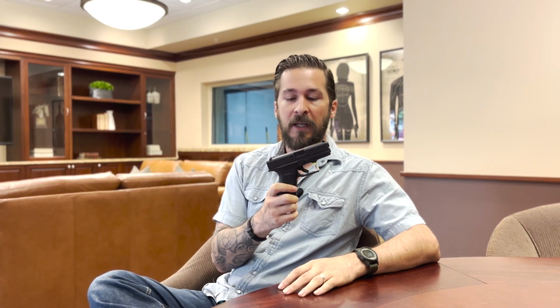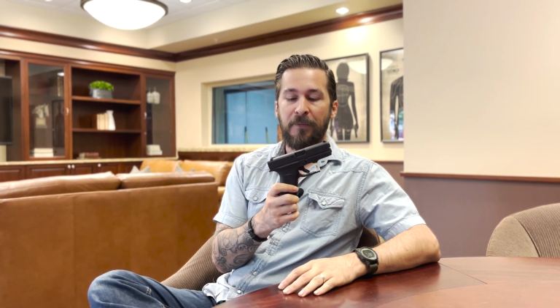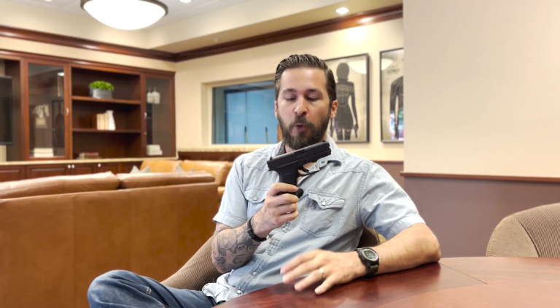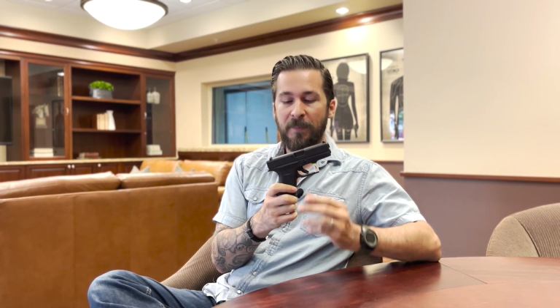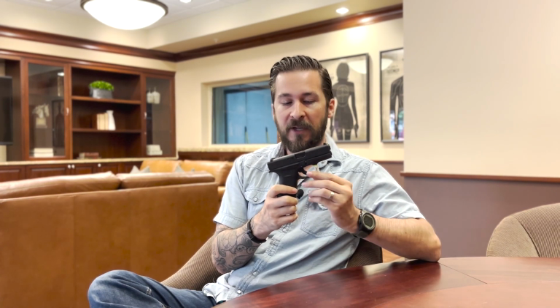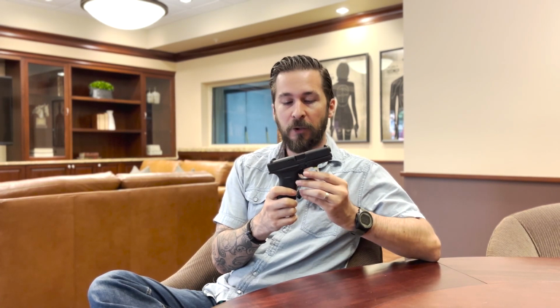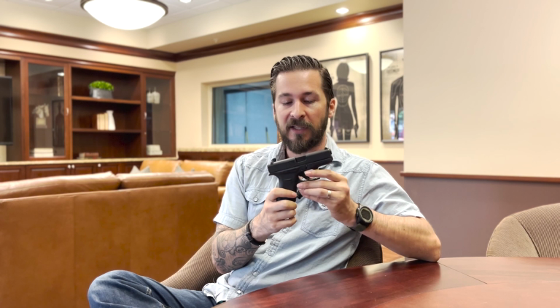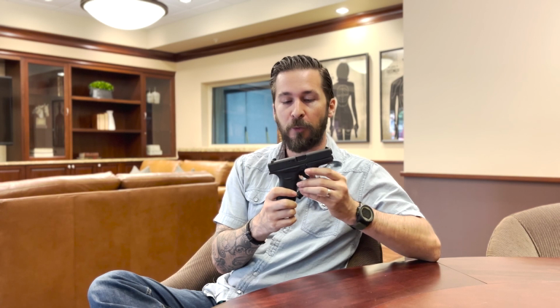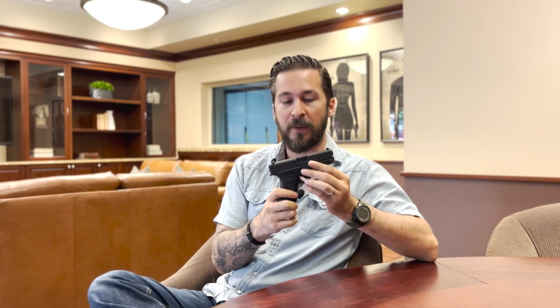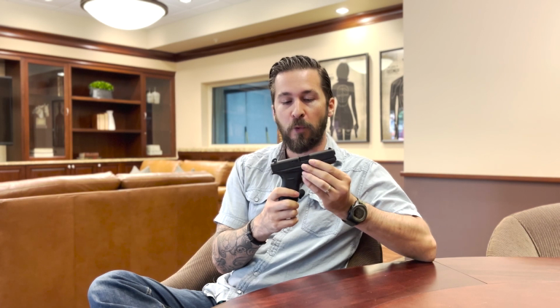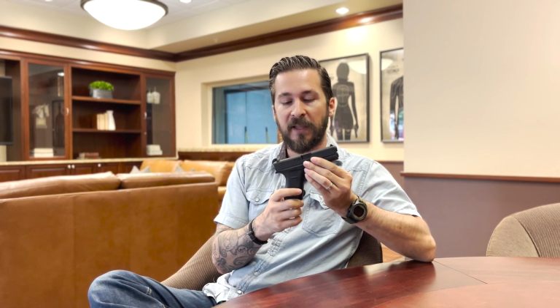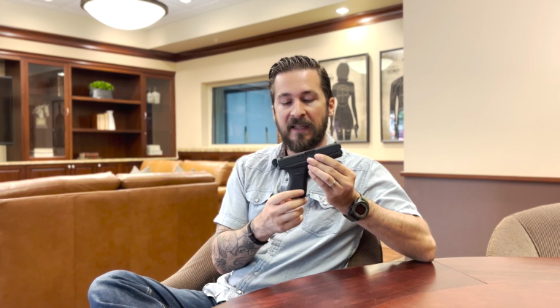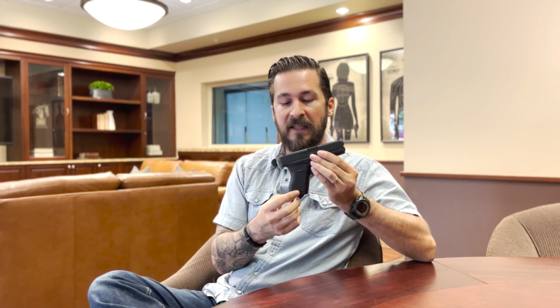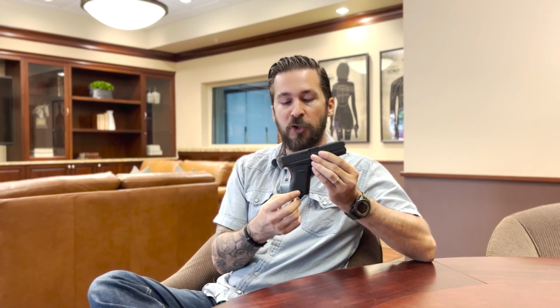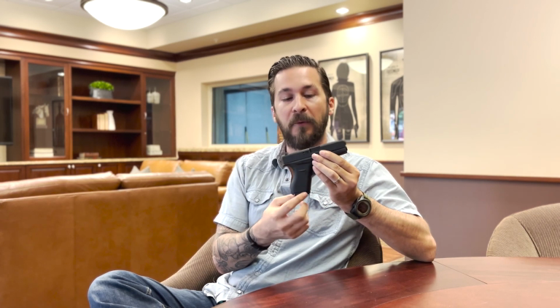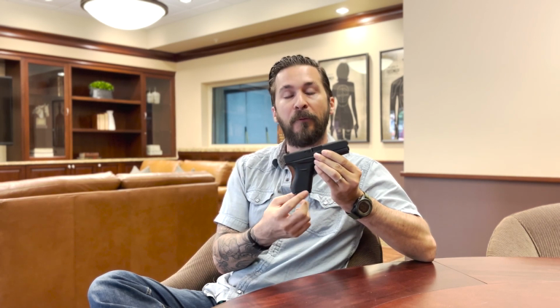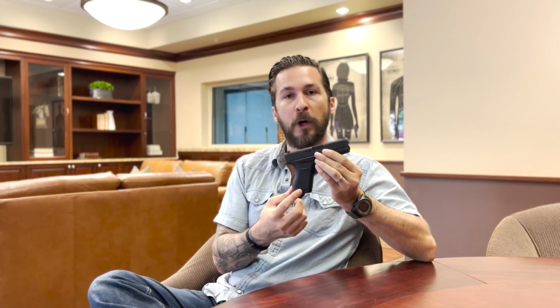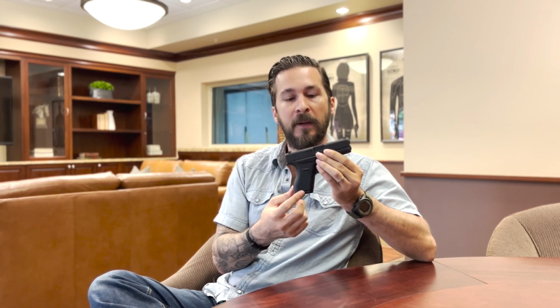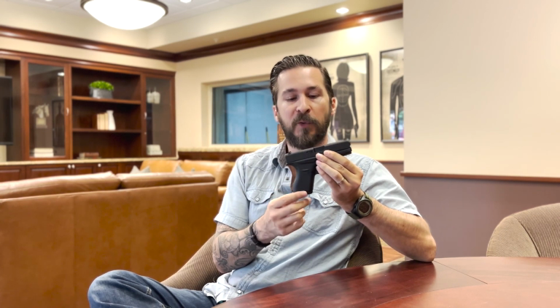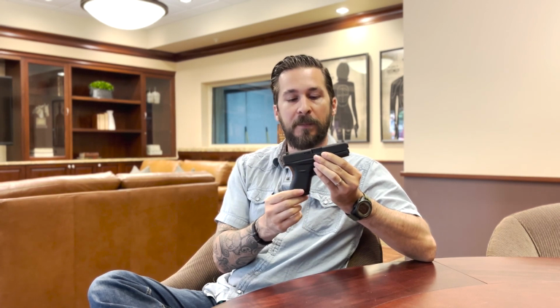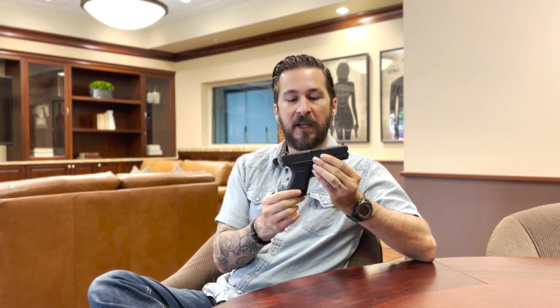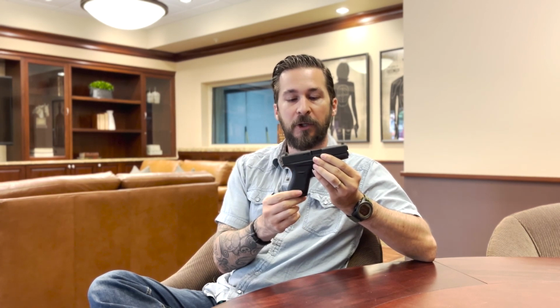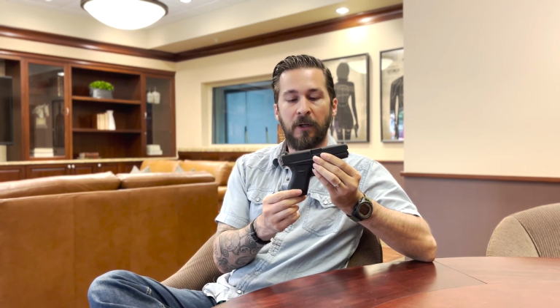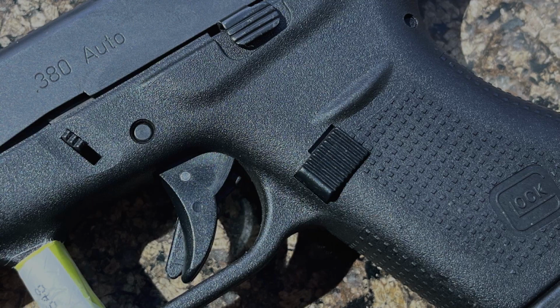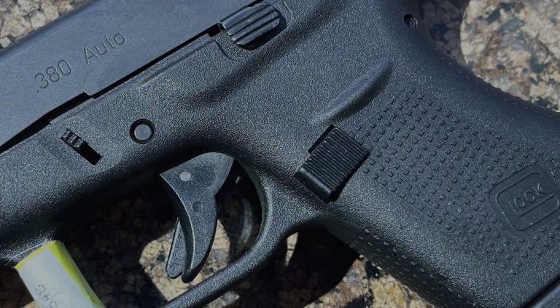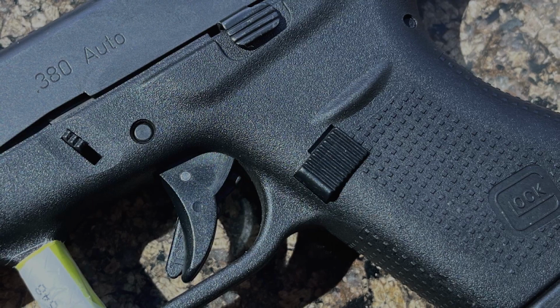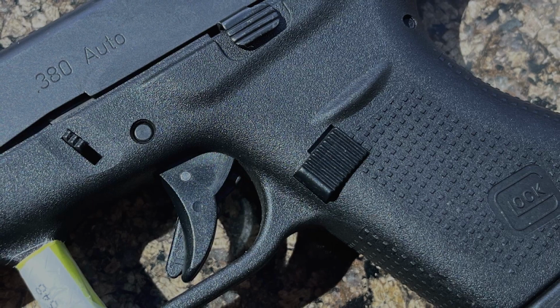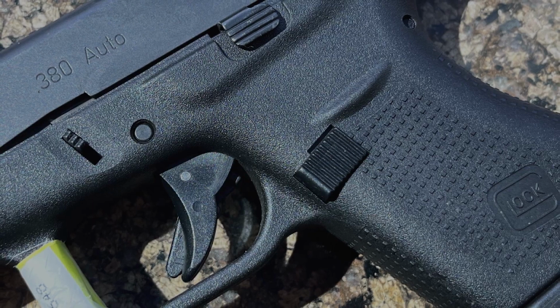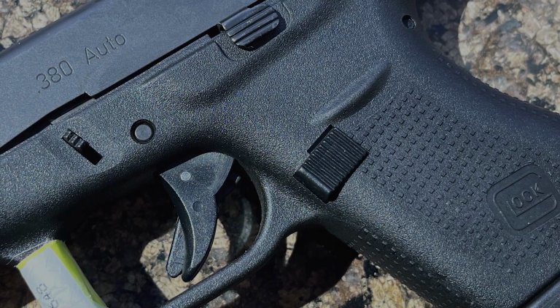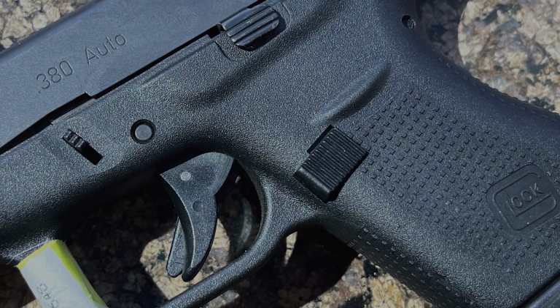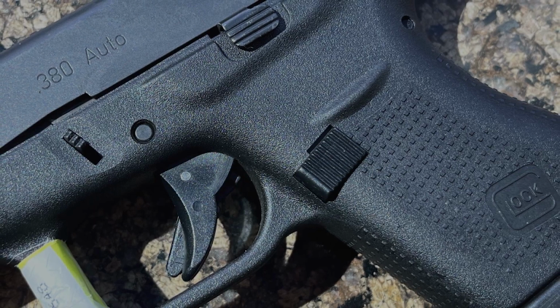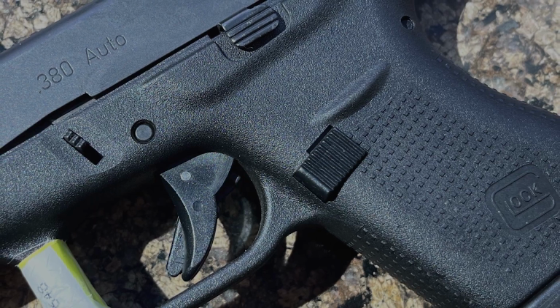The grip texture is a little bit more like the Gen 4 grip texture. Same with the mag release.